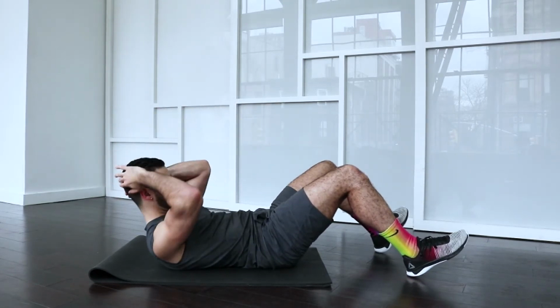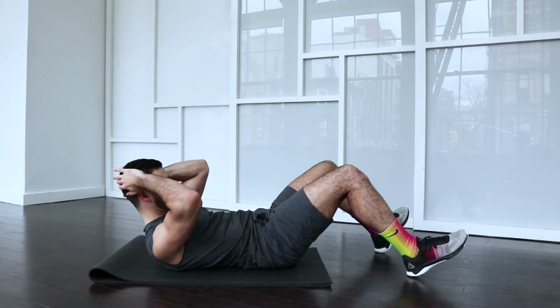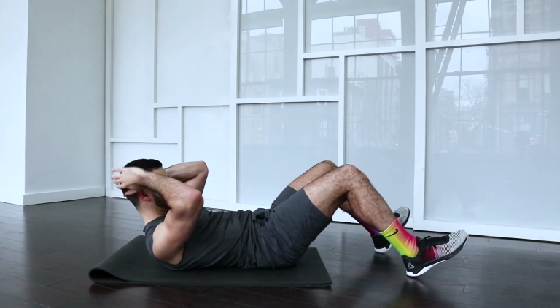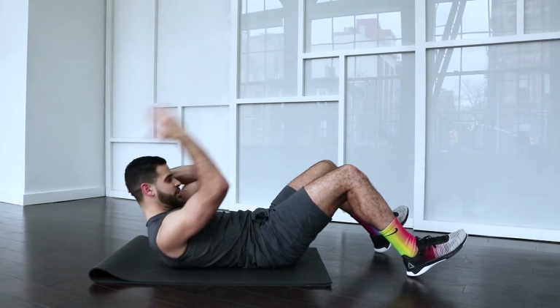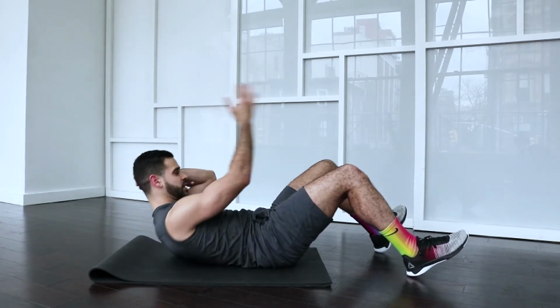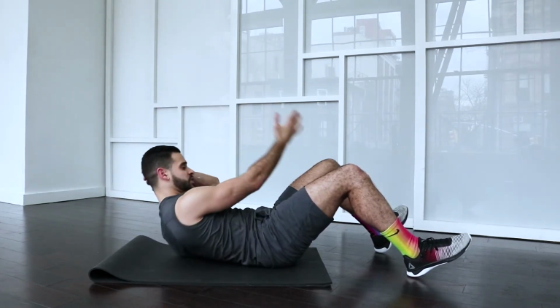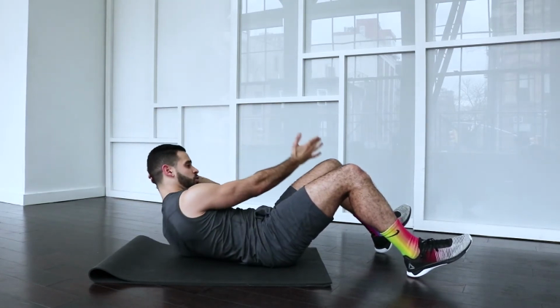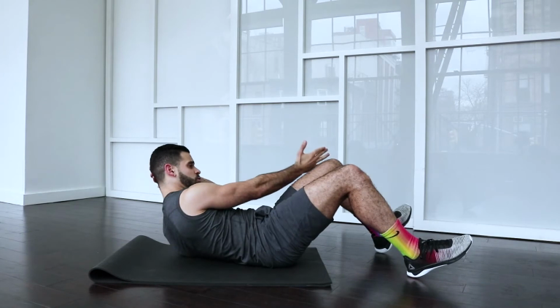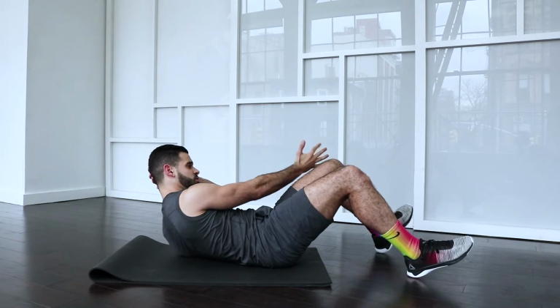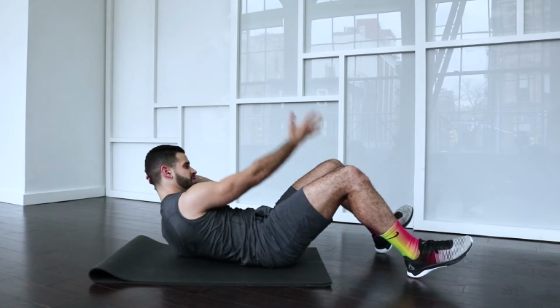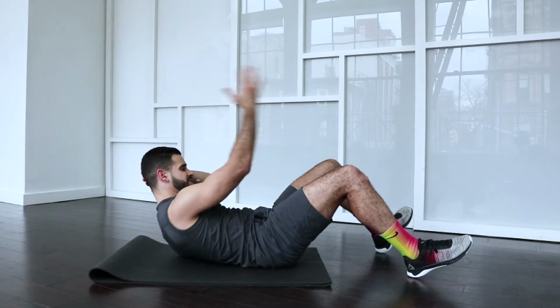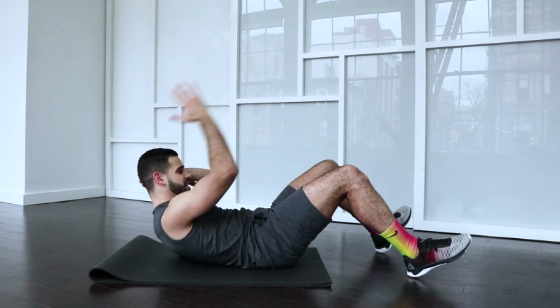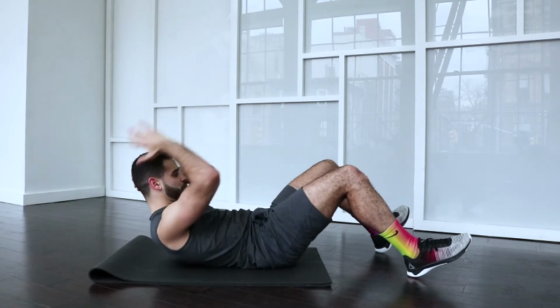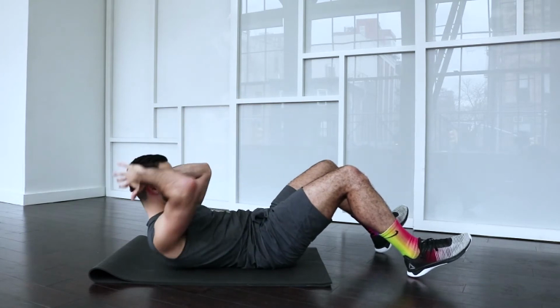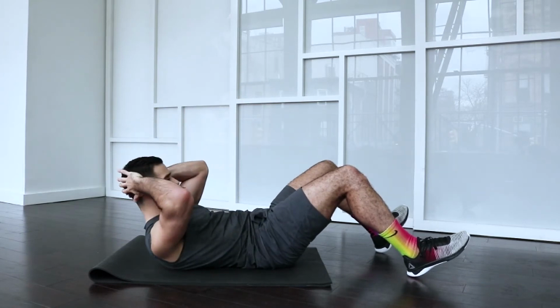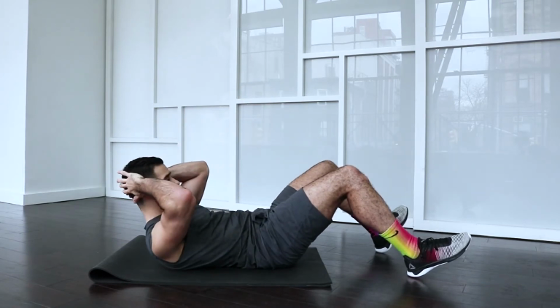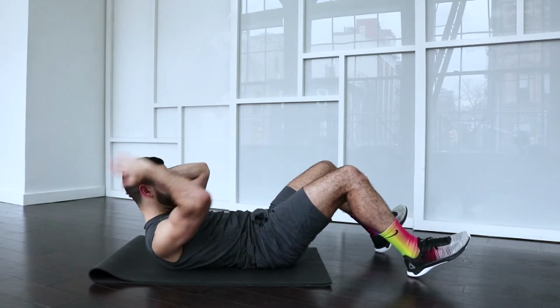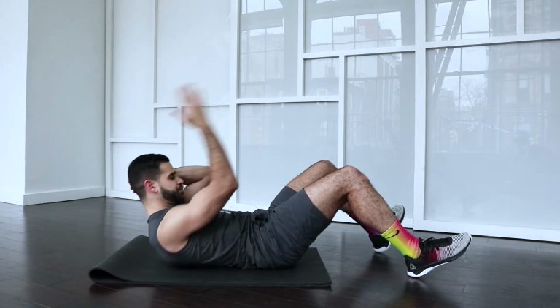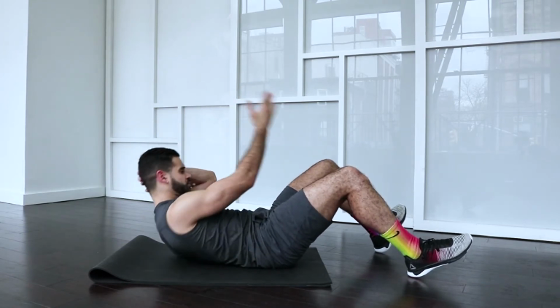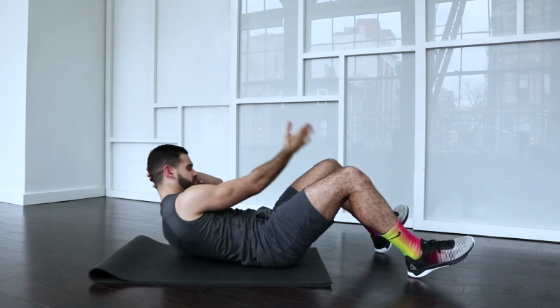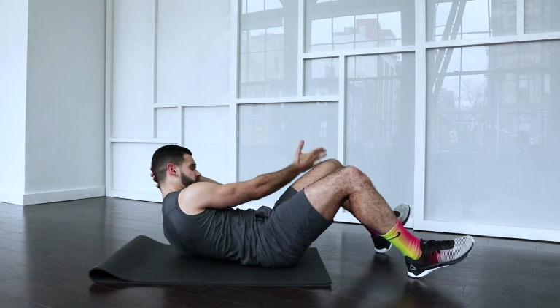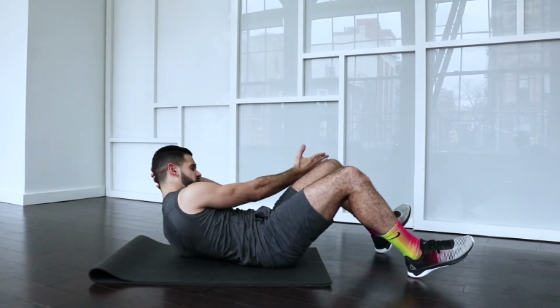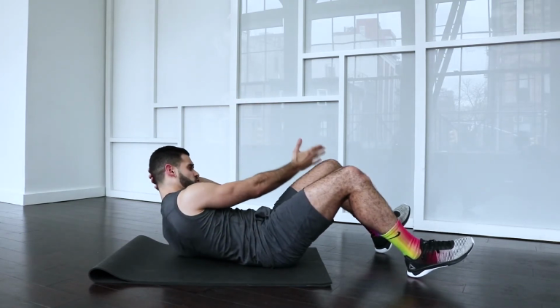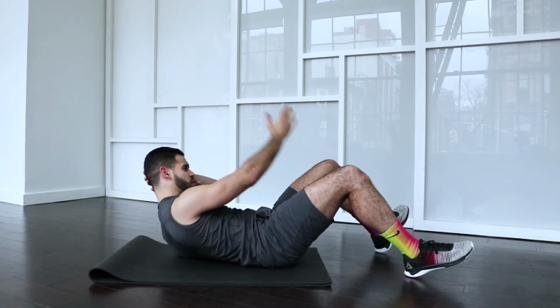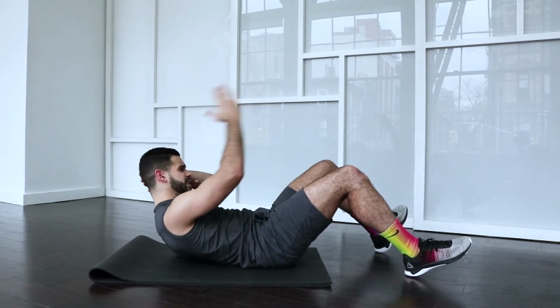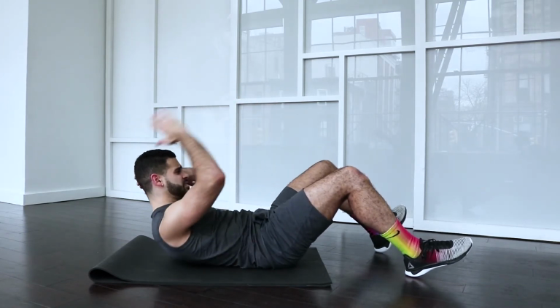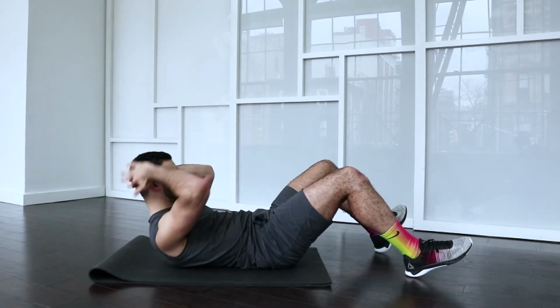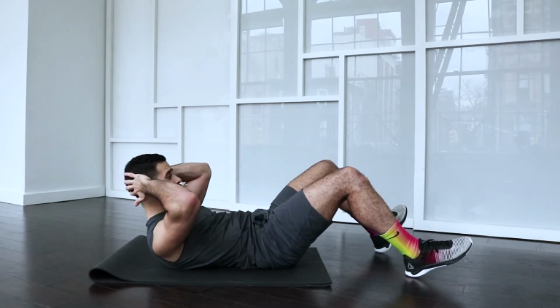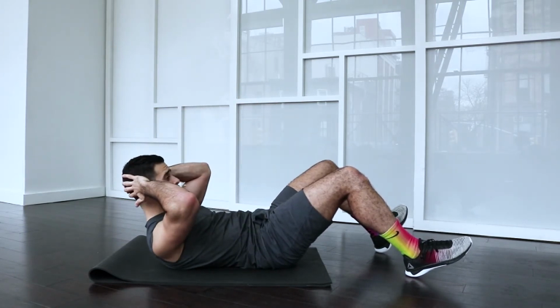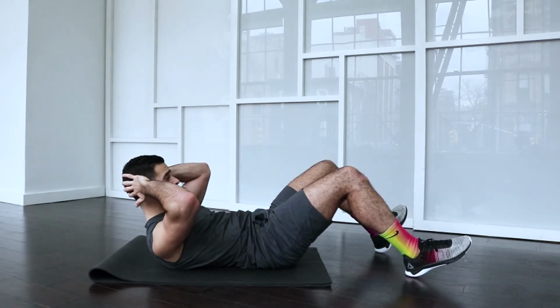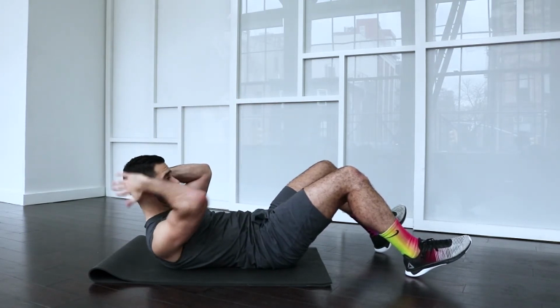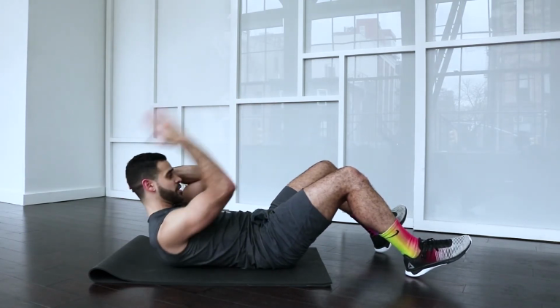Feel that little hold, then take it right back. Try not to drop from here.